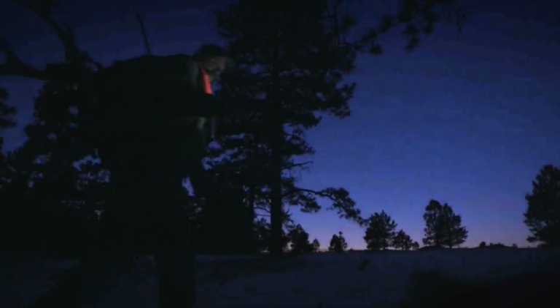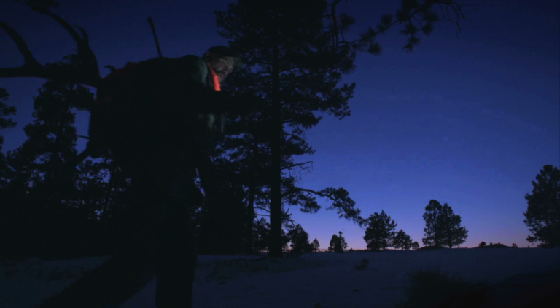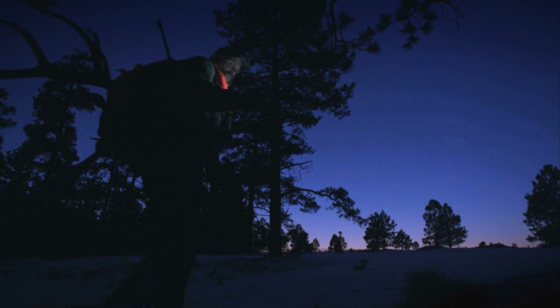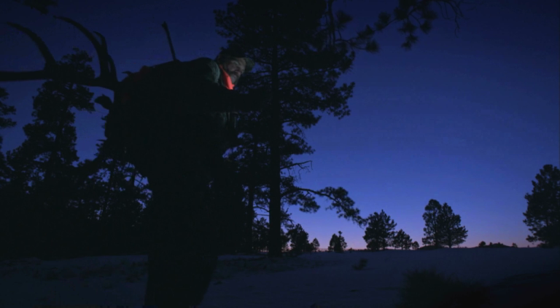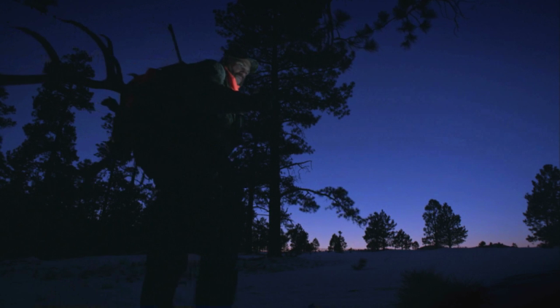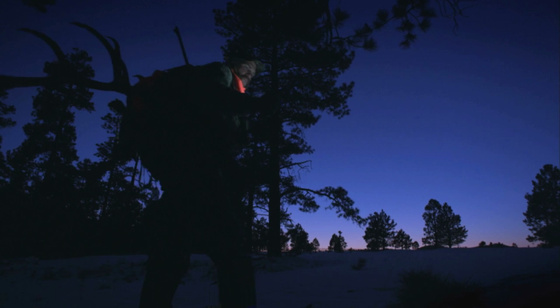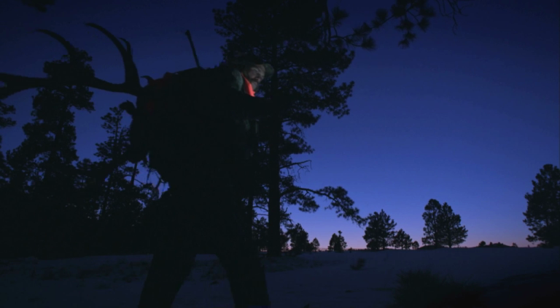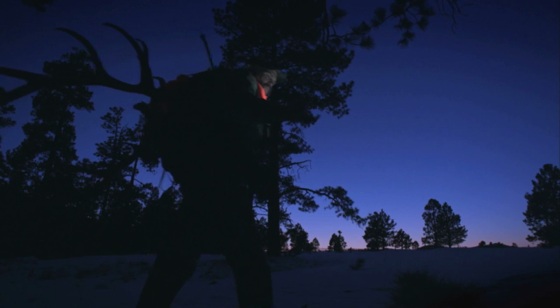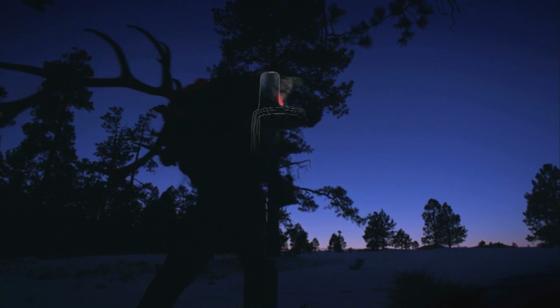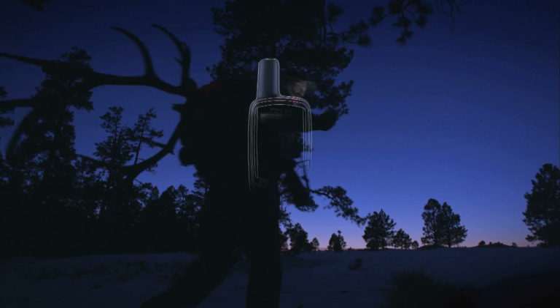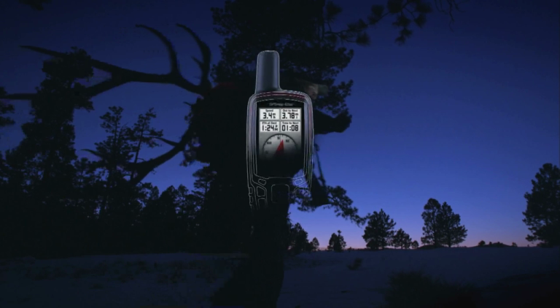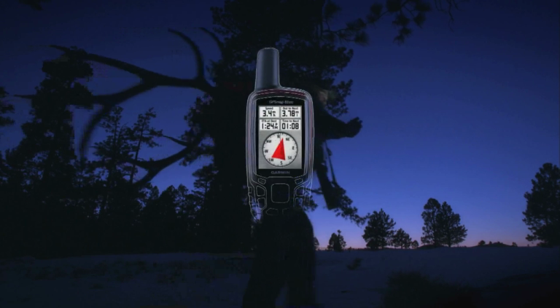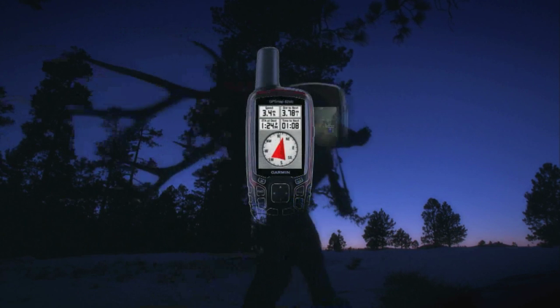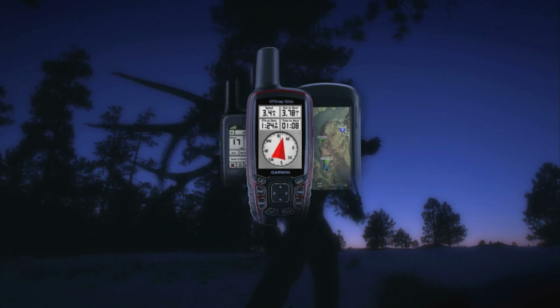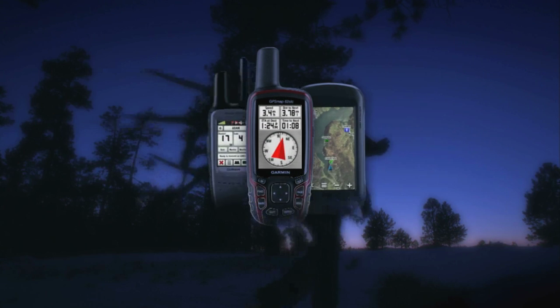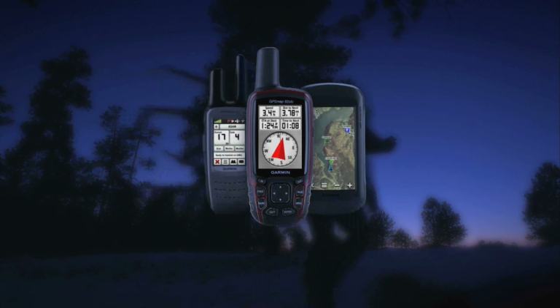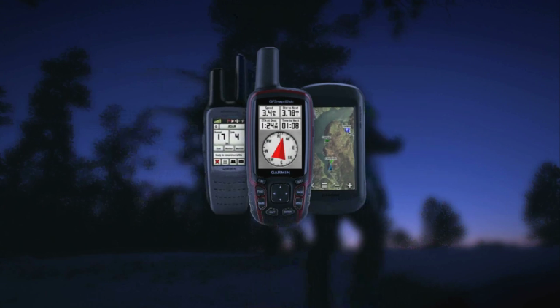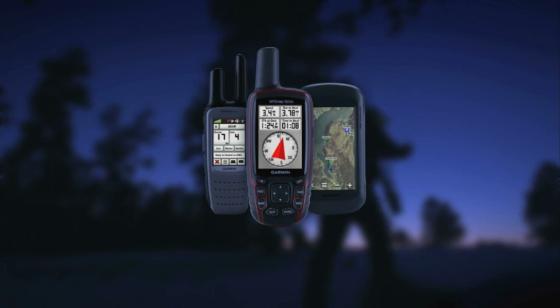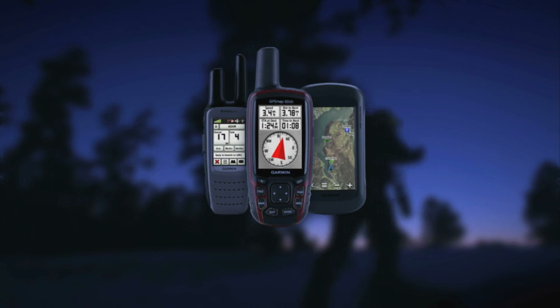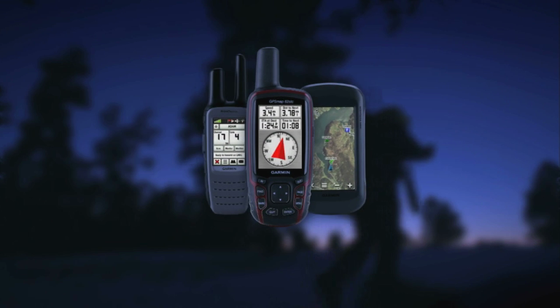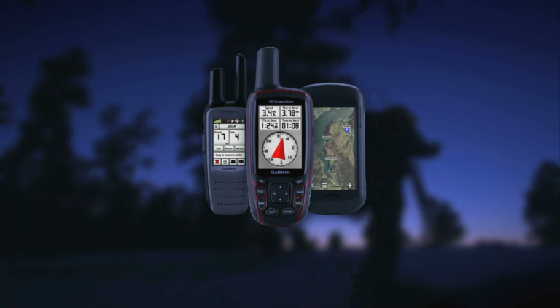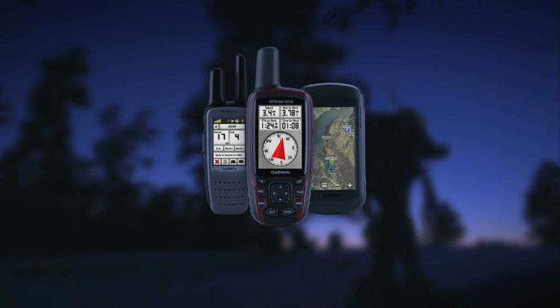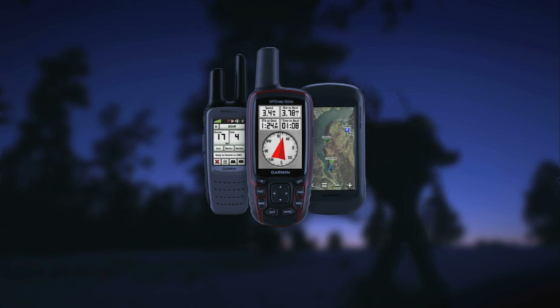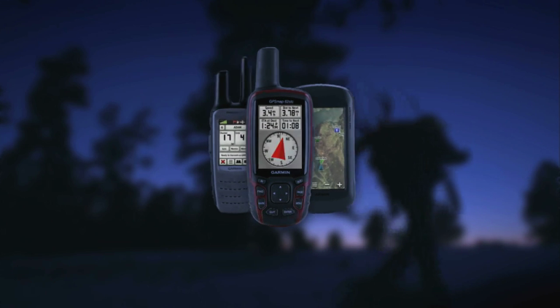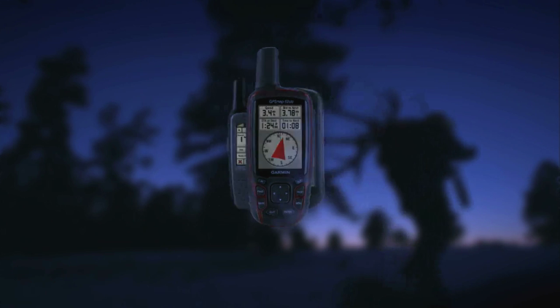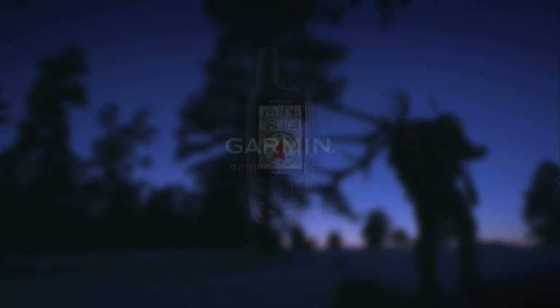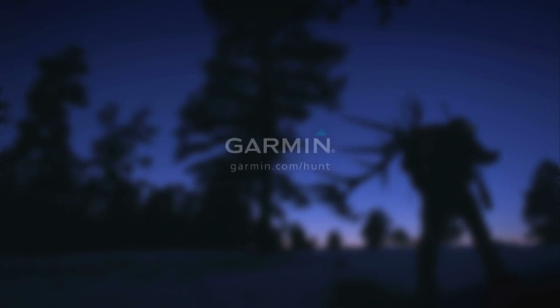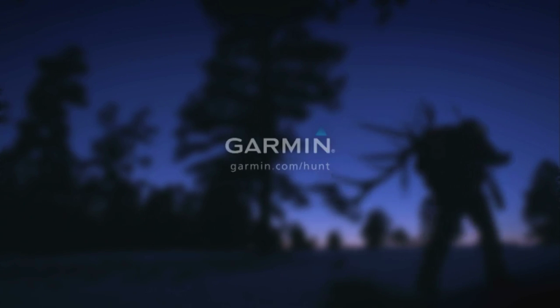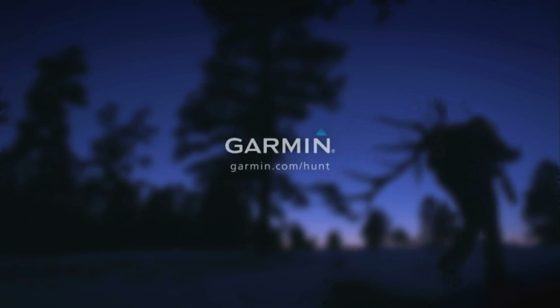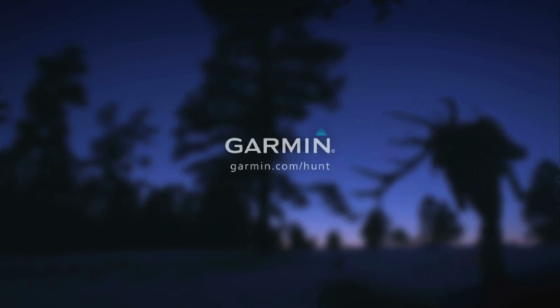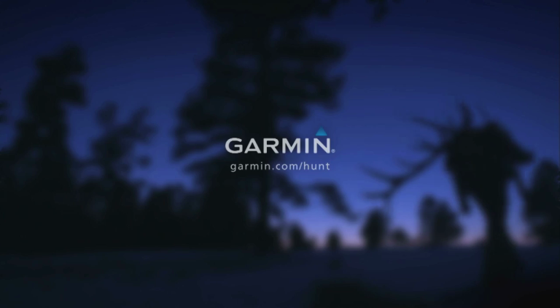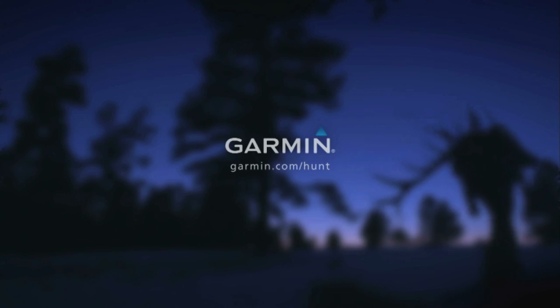Get lost in the hunt, not the wilderness. Hunt with Garmin.